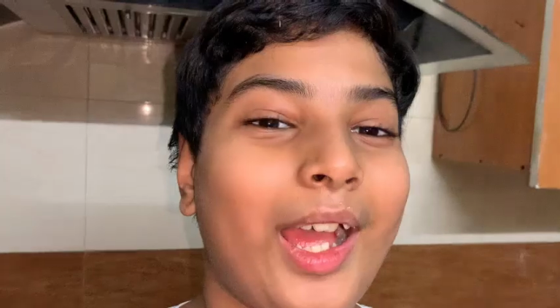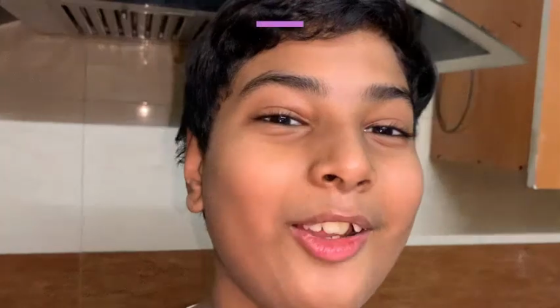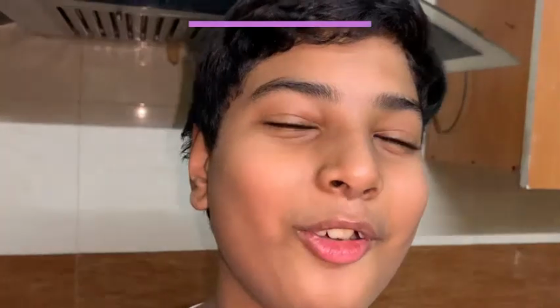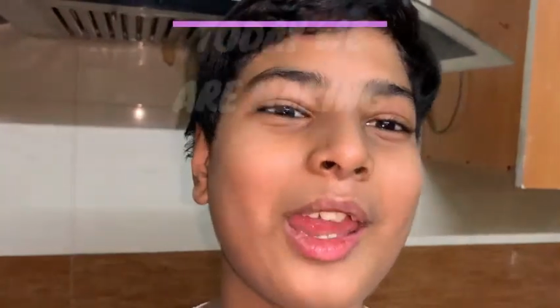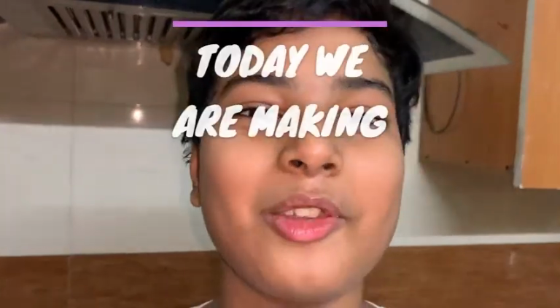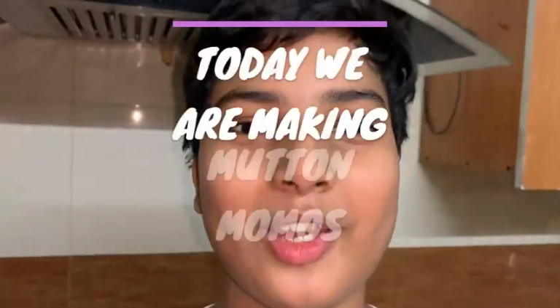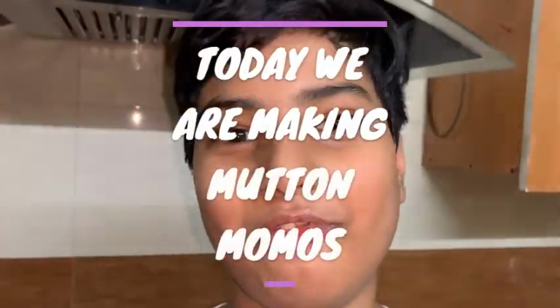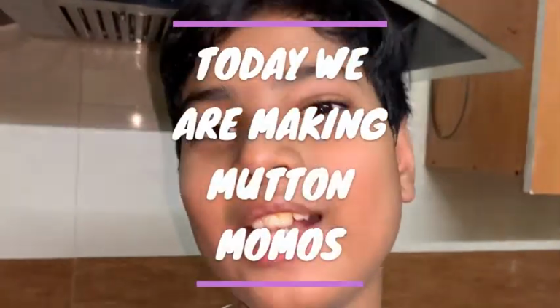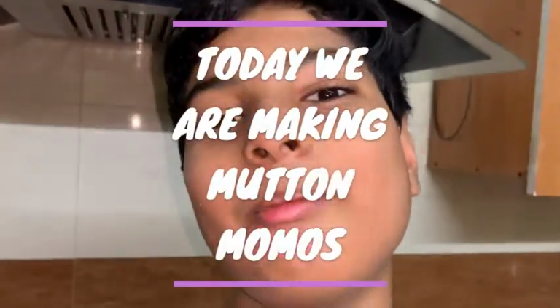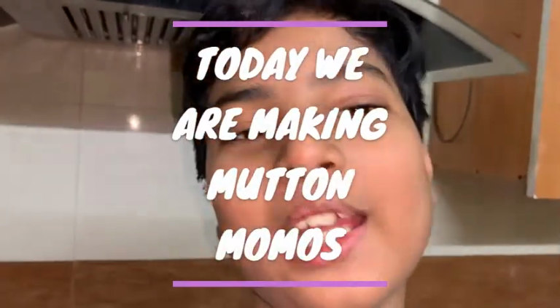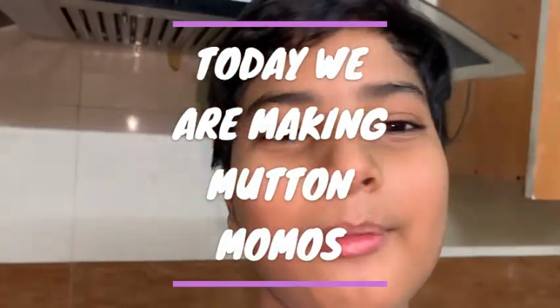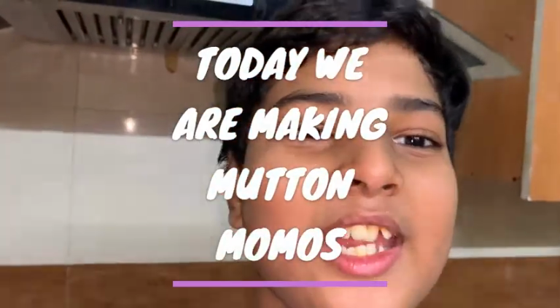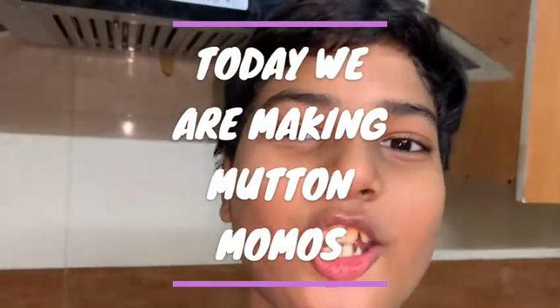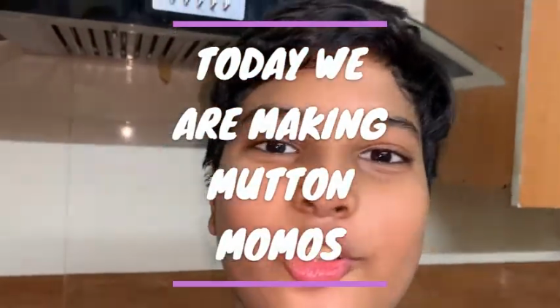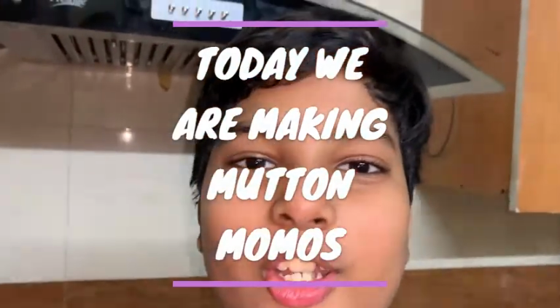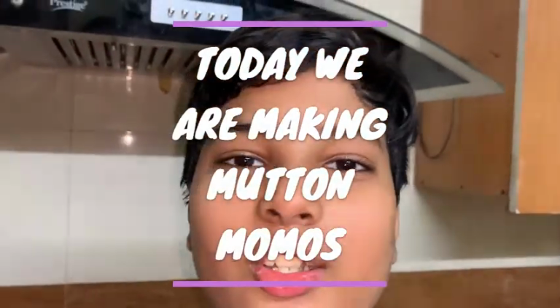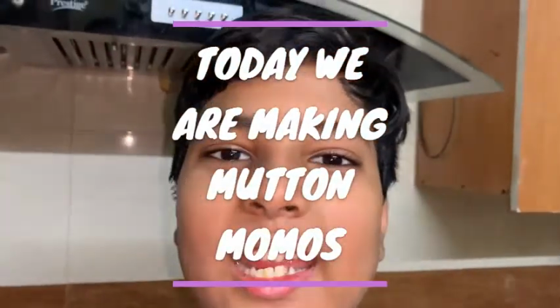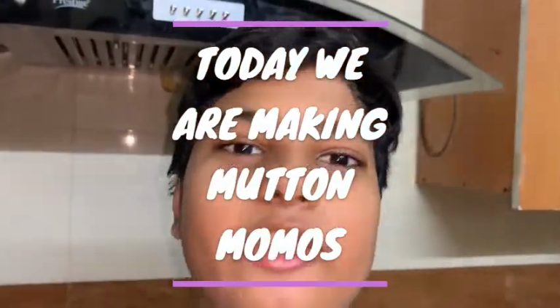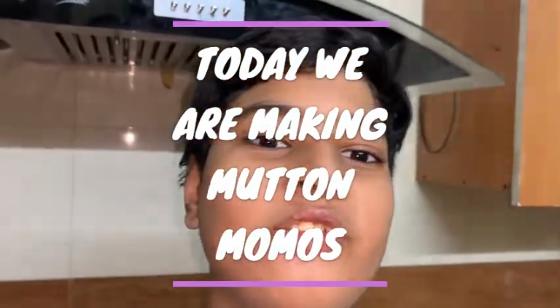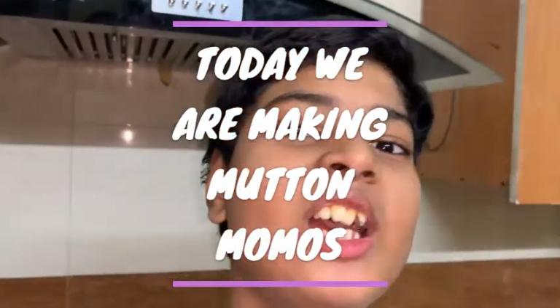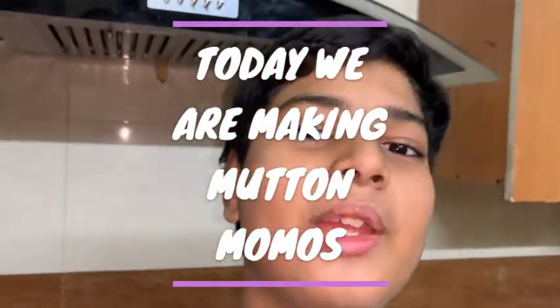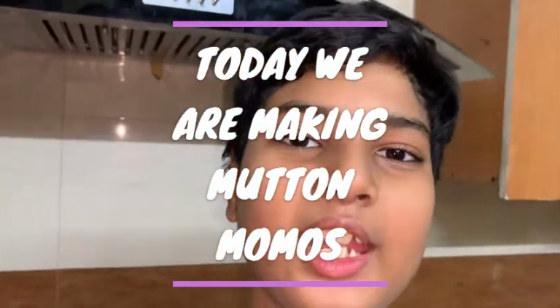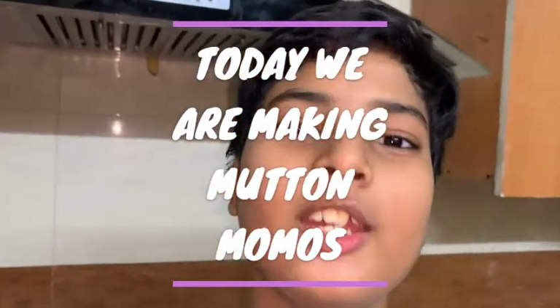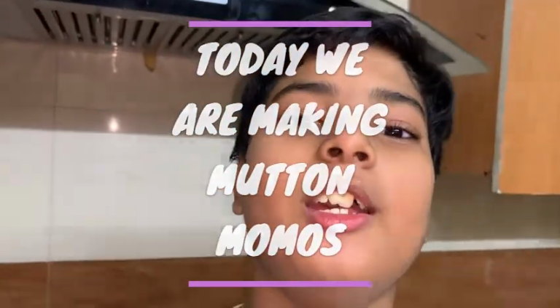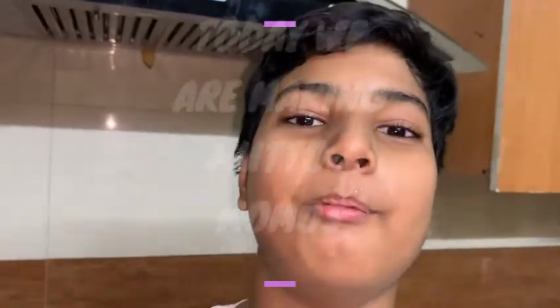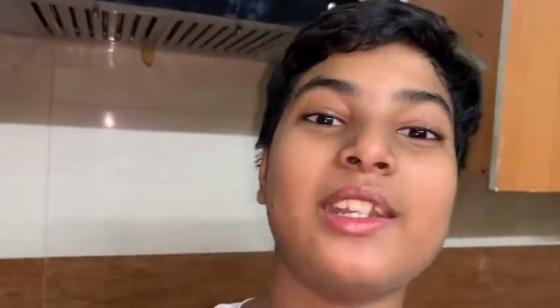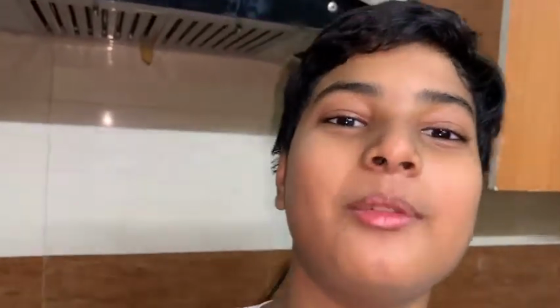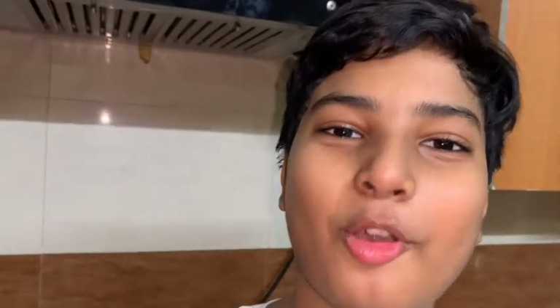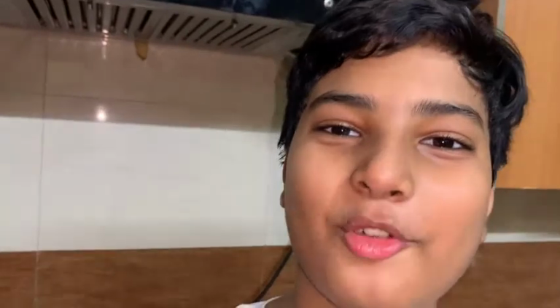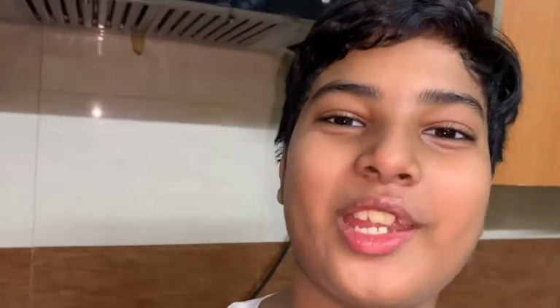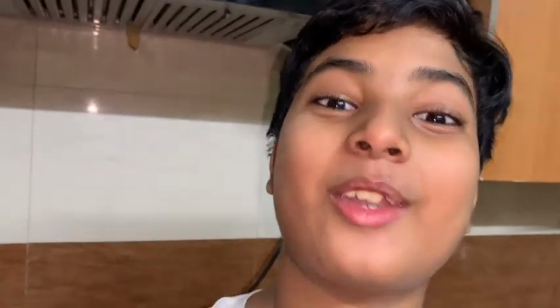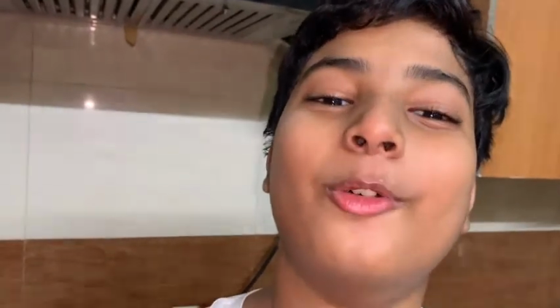Hello everyone, welcome back to my show. Today we are making mutton momos at home.